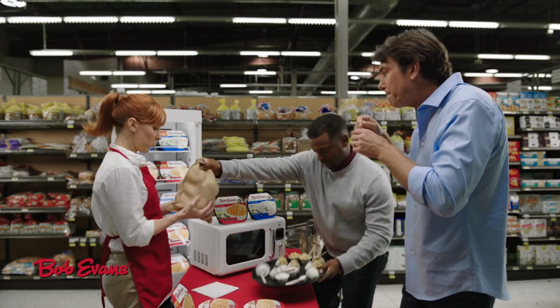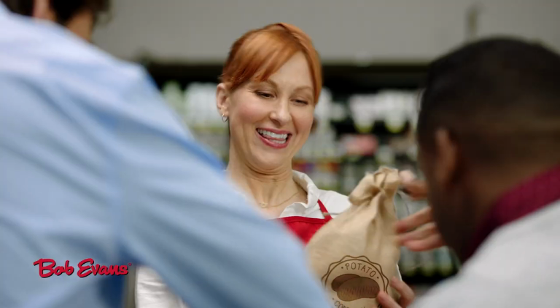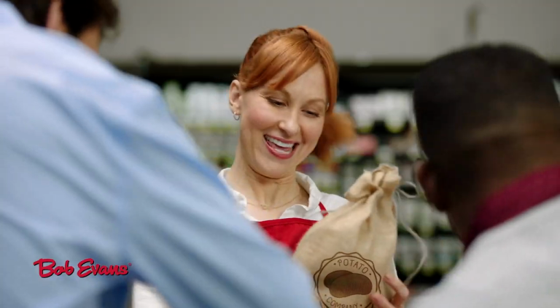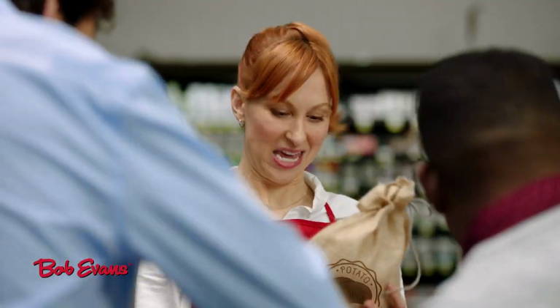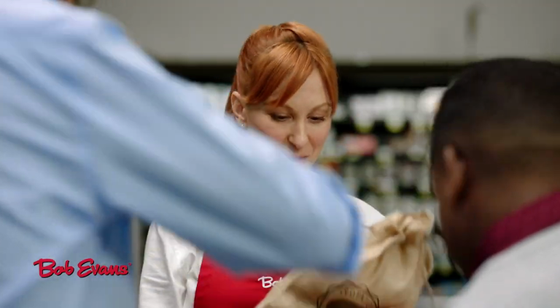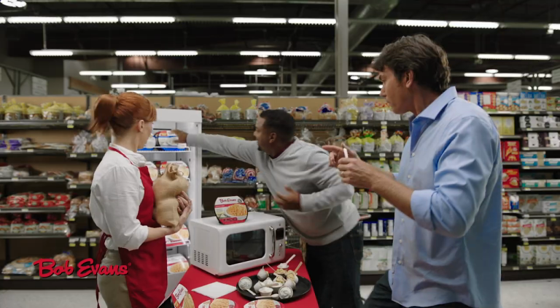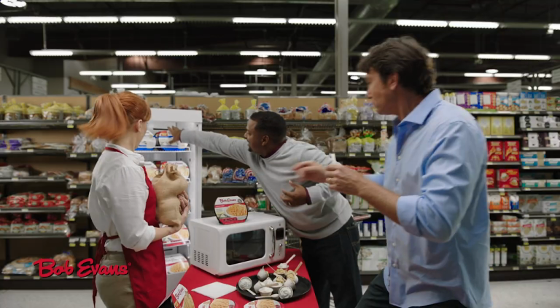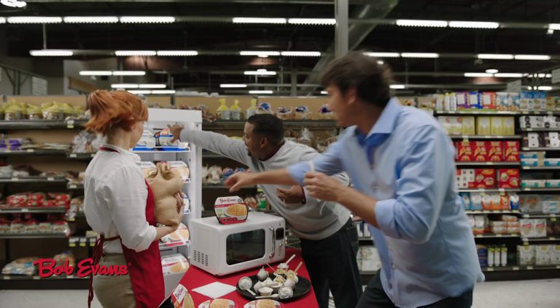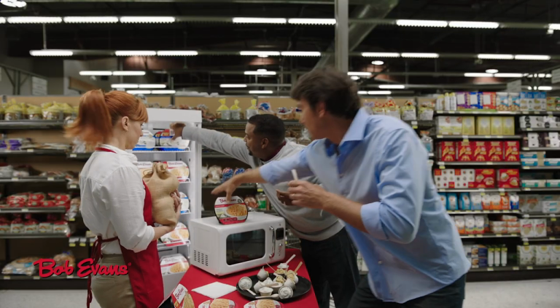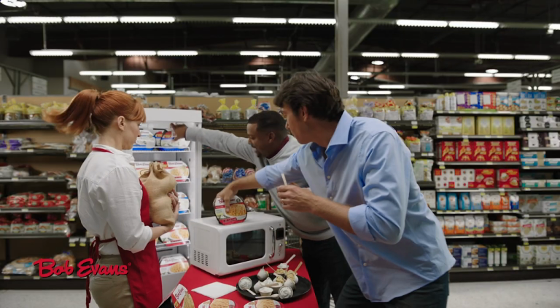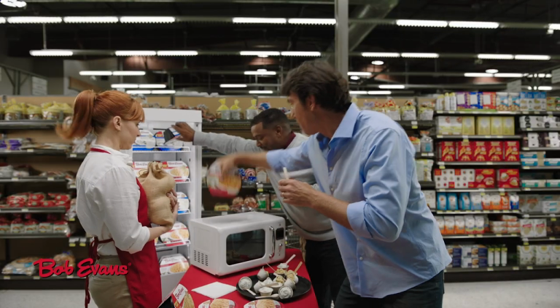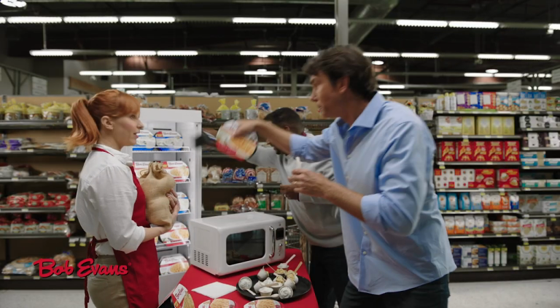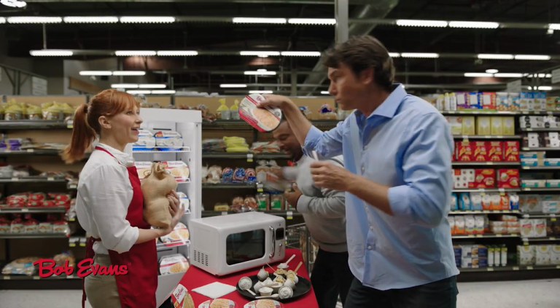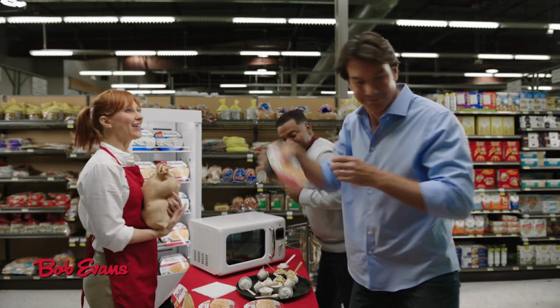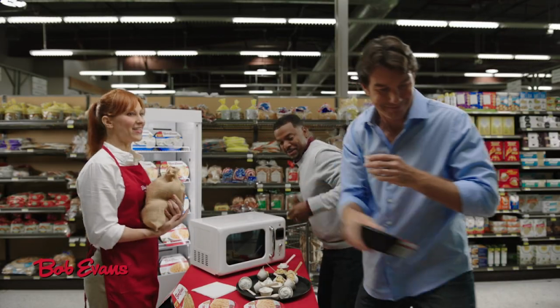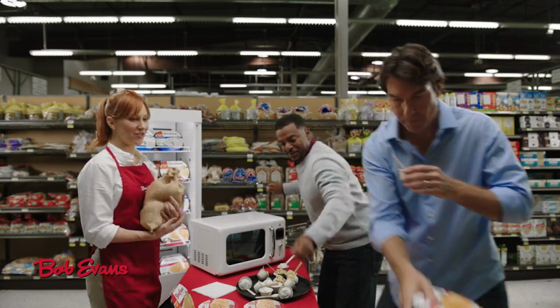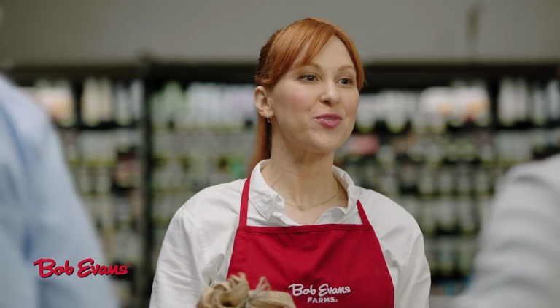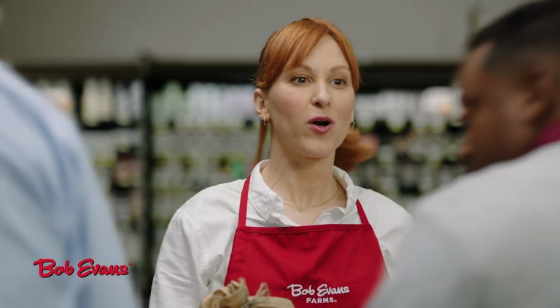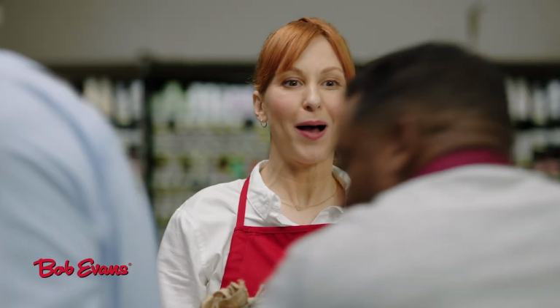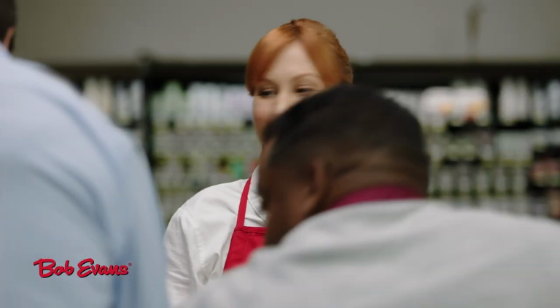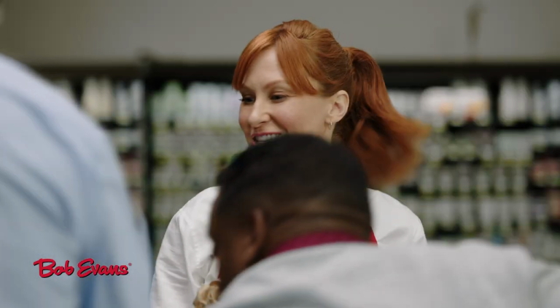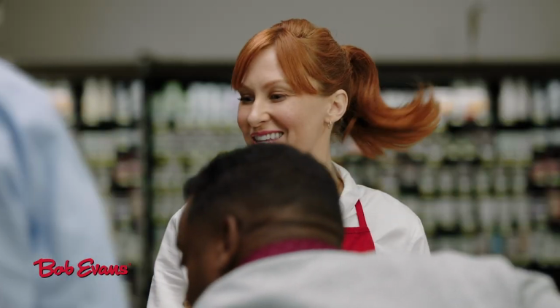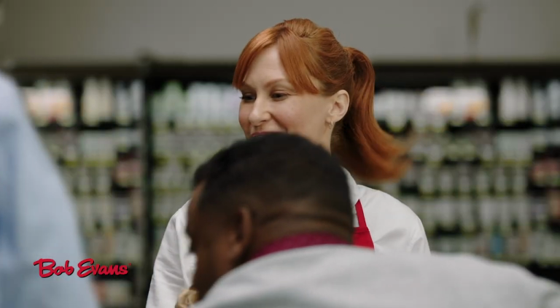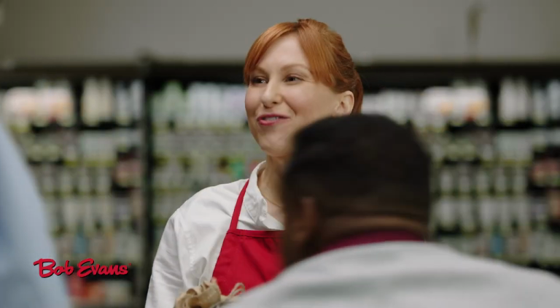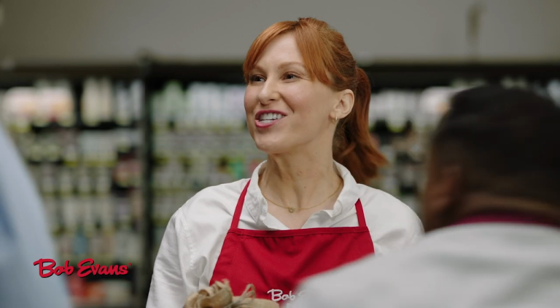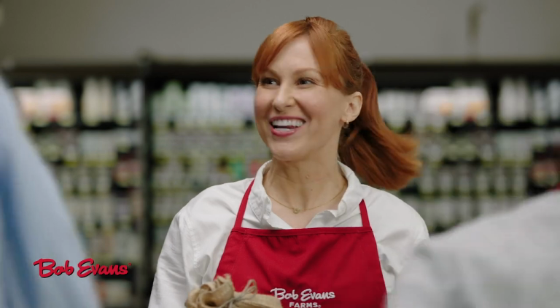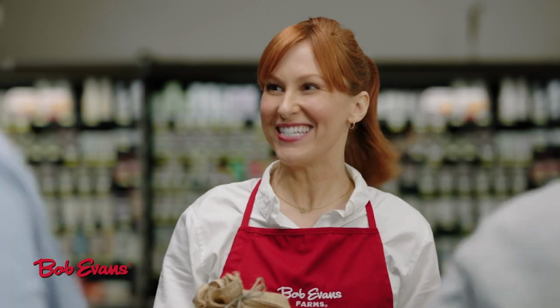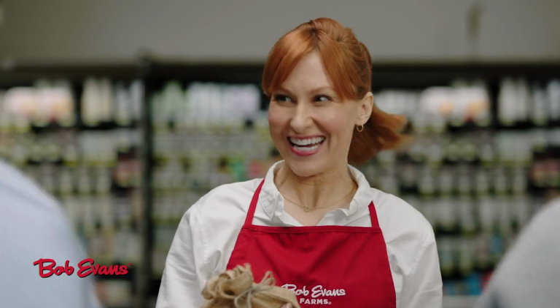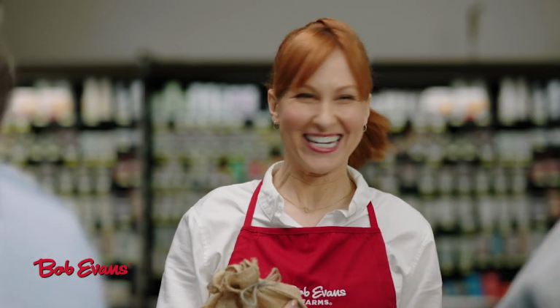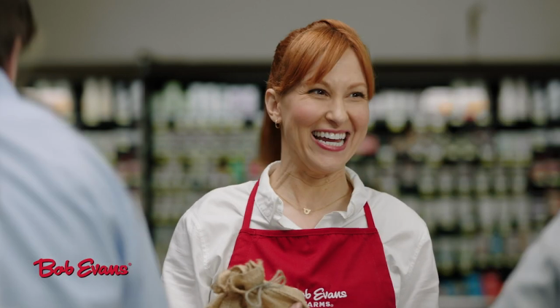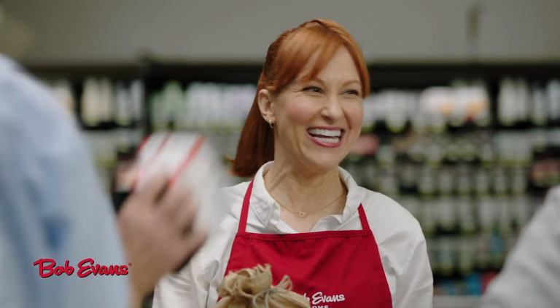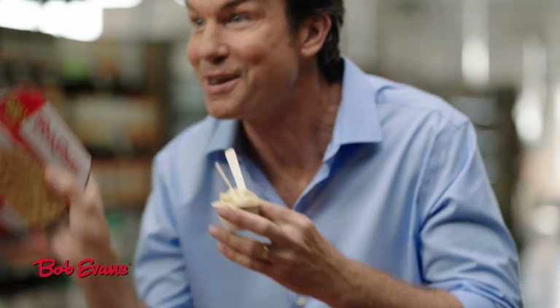Thank you. Guys, there's more Bob Evans in the refrigerated section. Thanks.